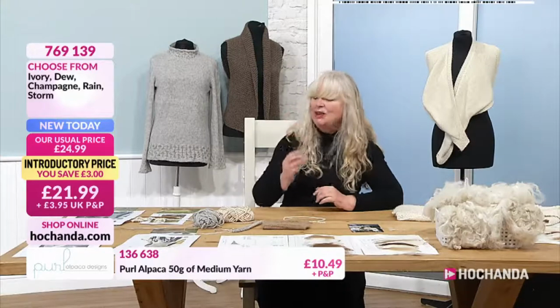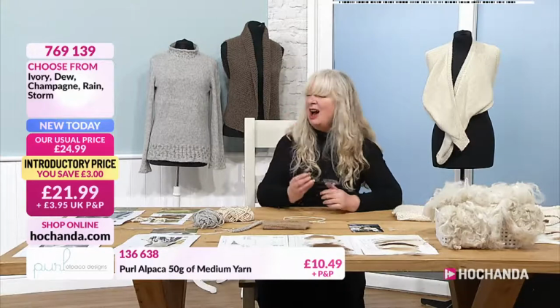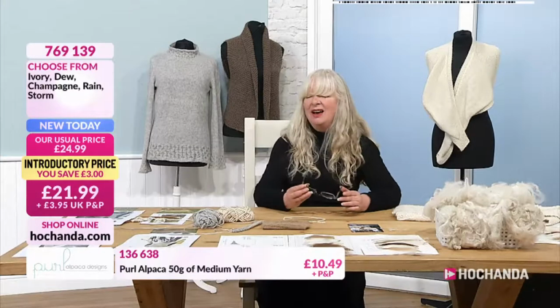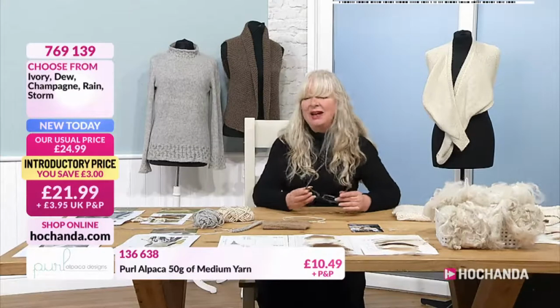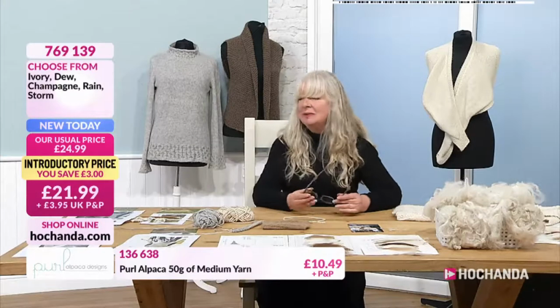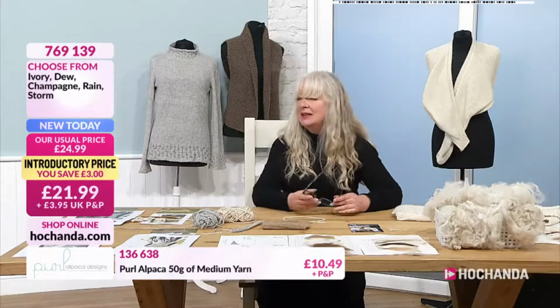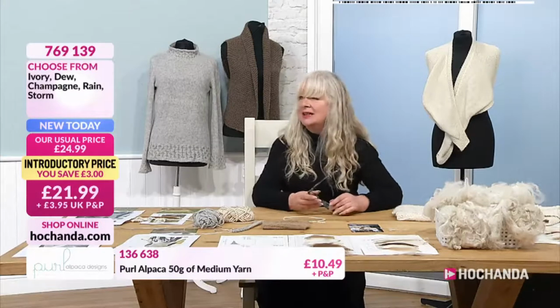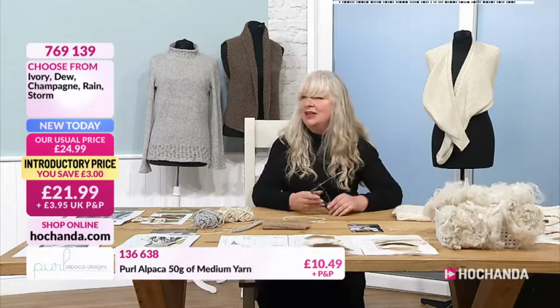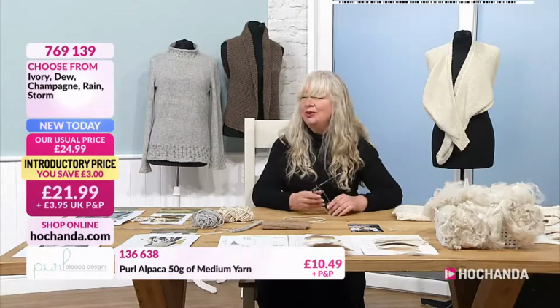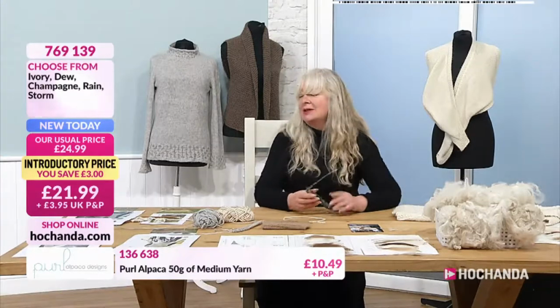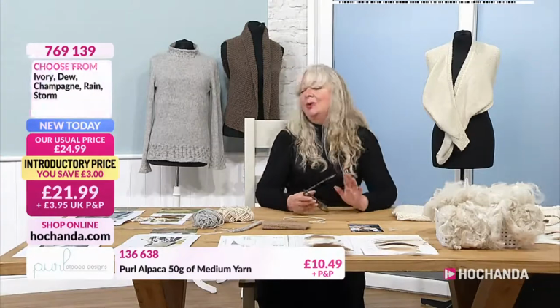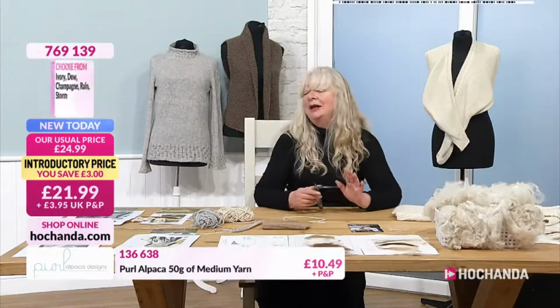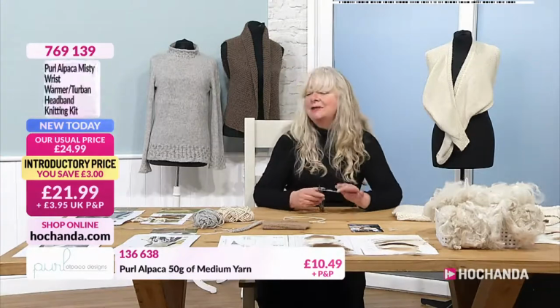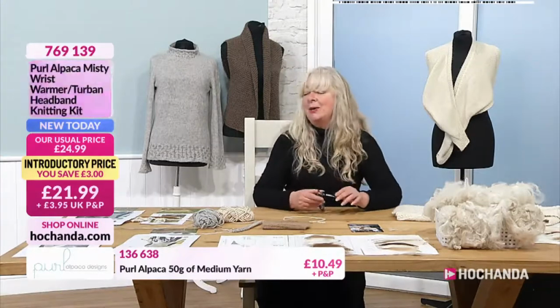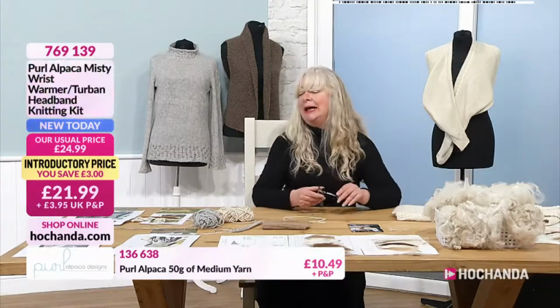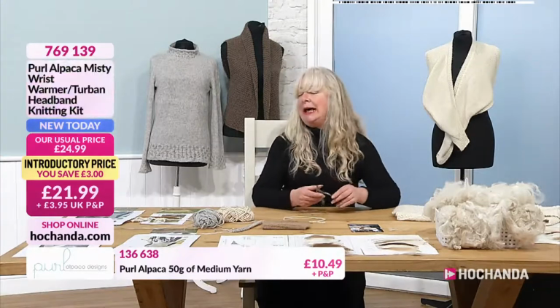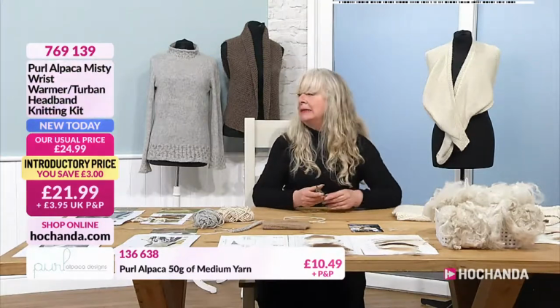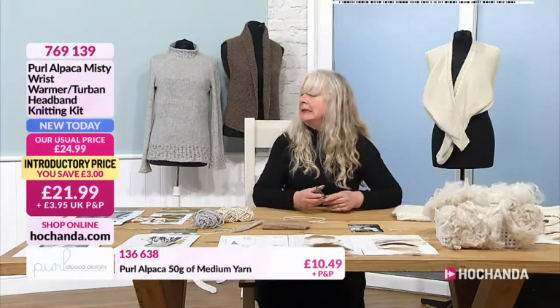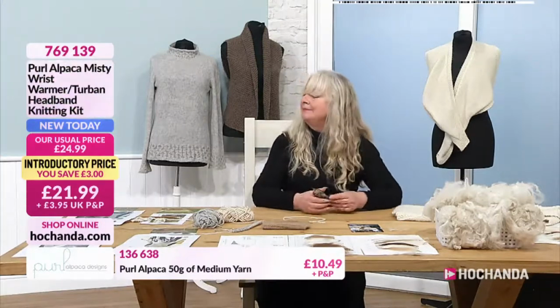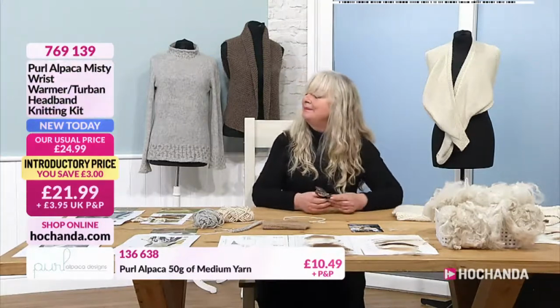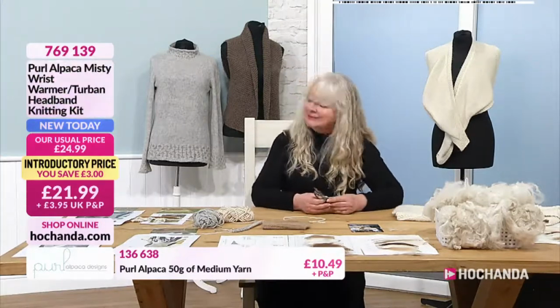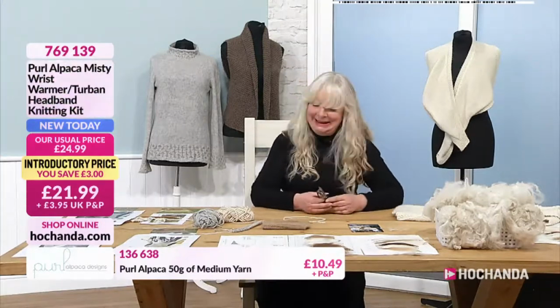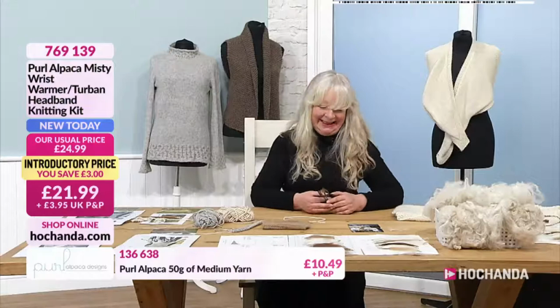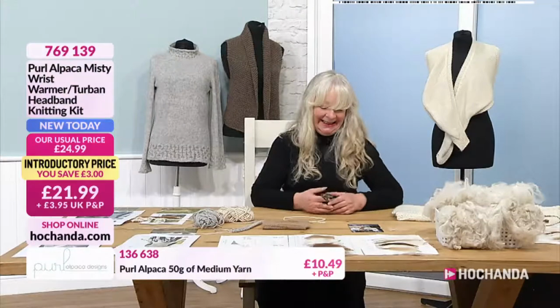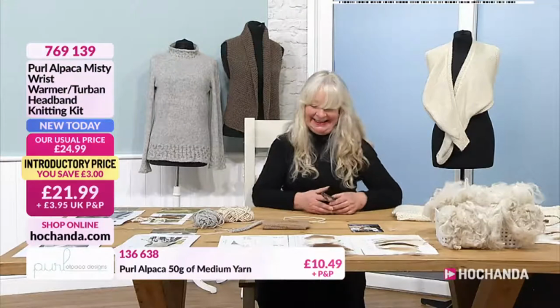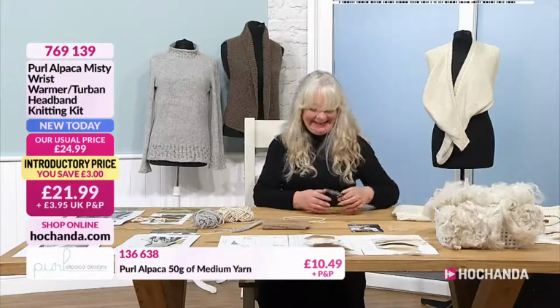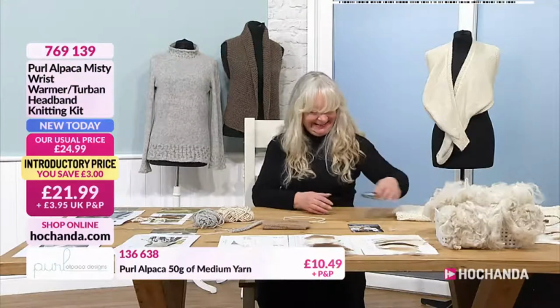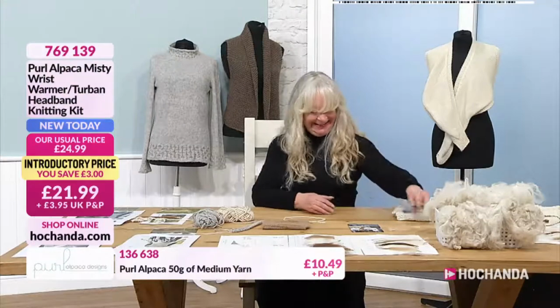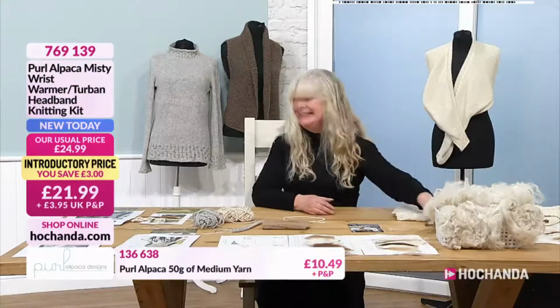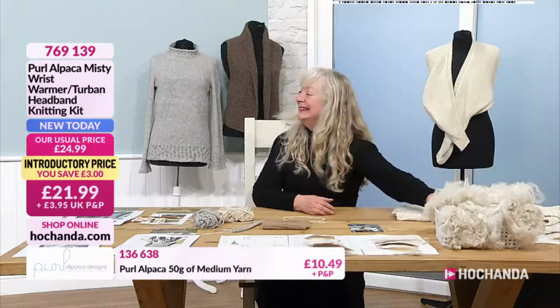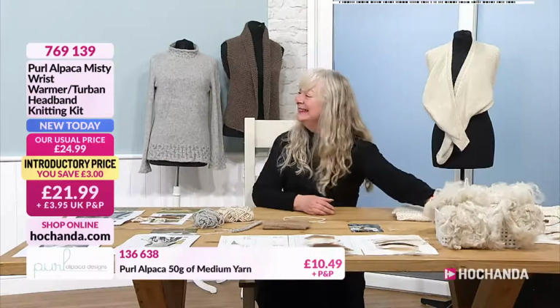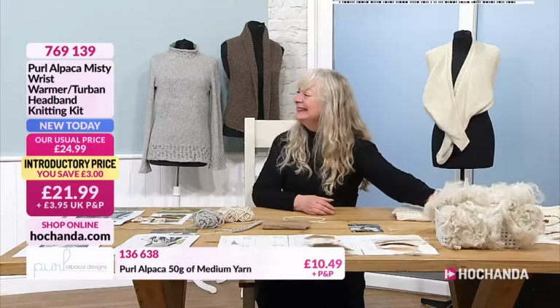I have yet to meet a knitter who says, oh, I love sewing in ends. Yeah, you're right, actually — I totally agree.